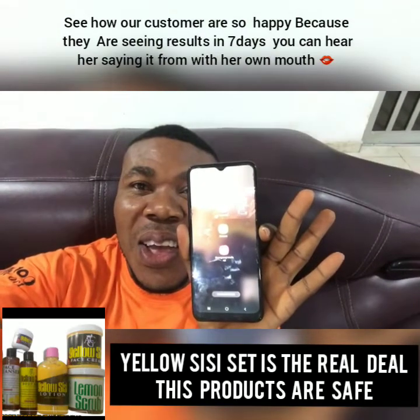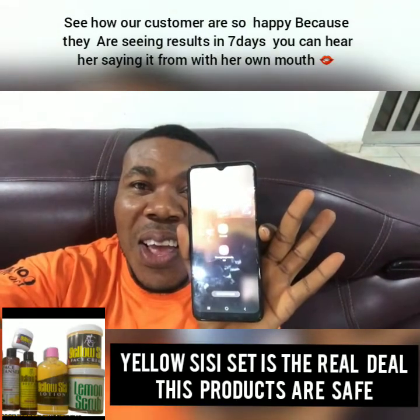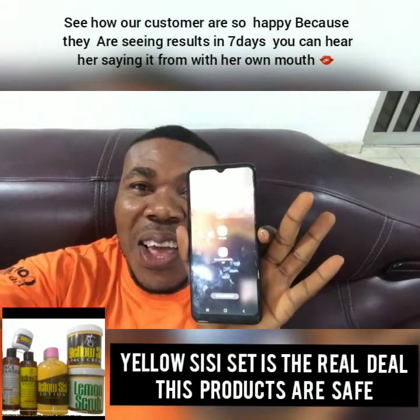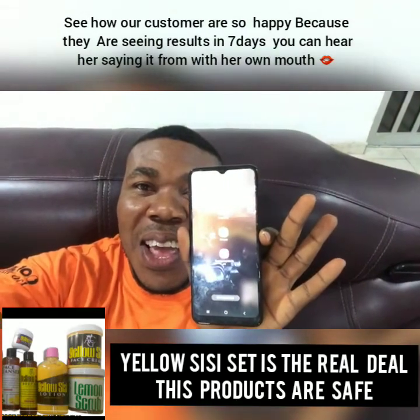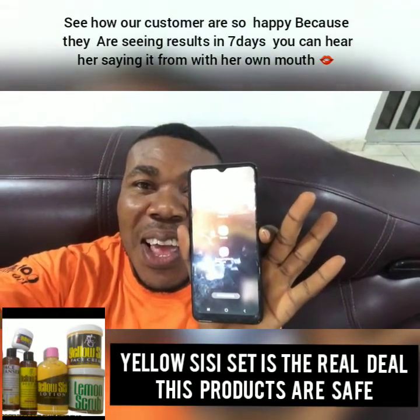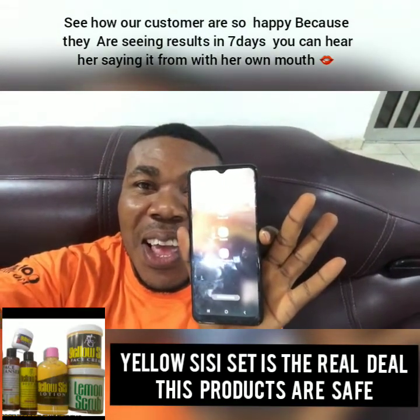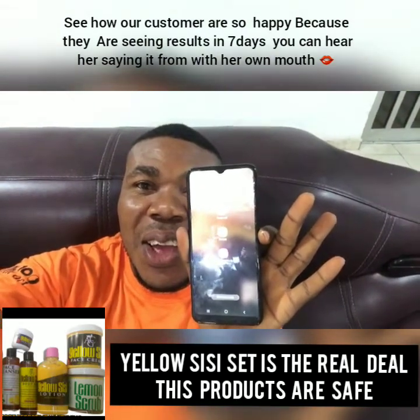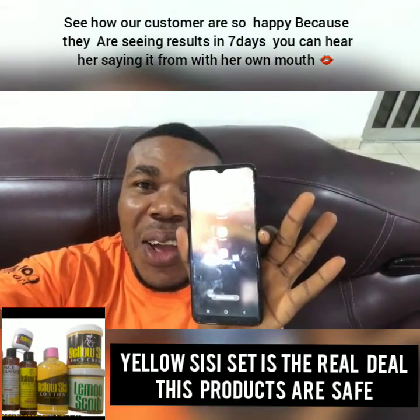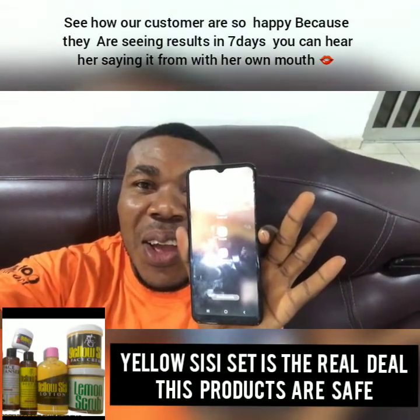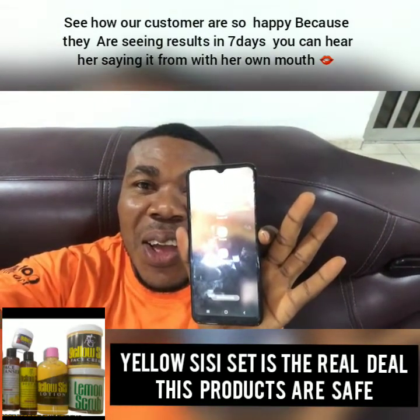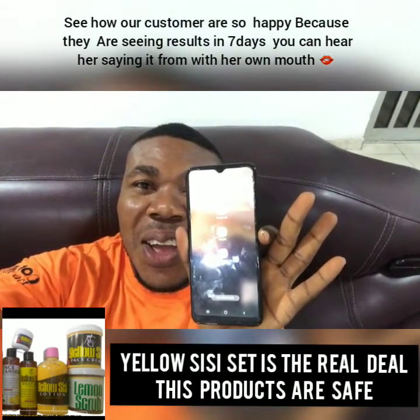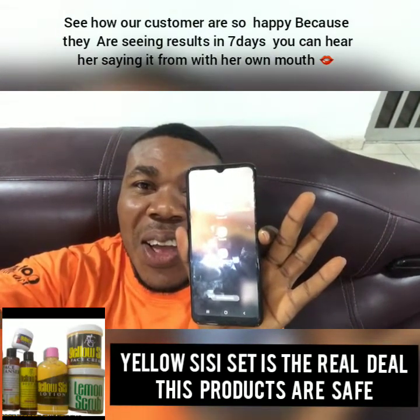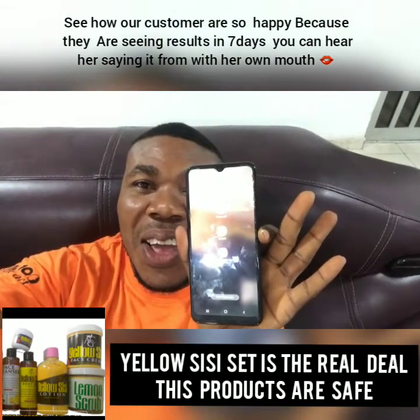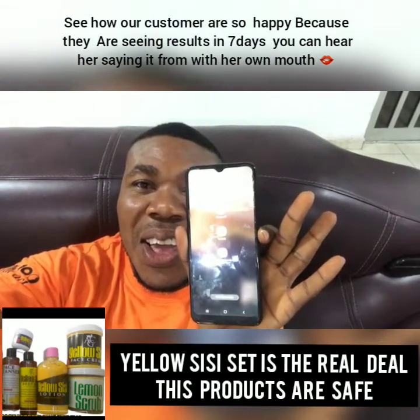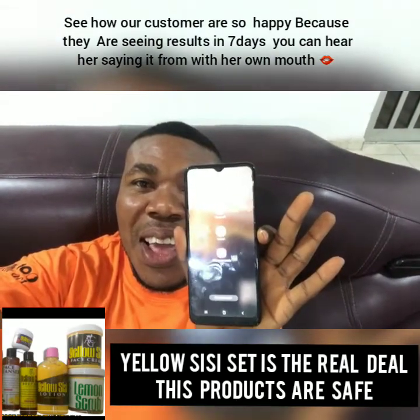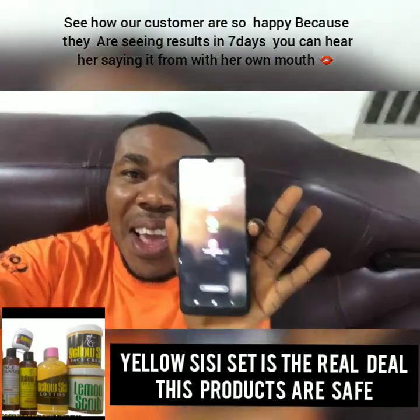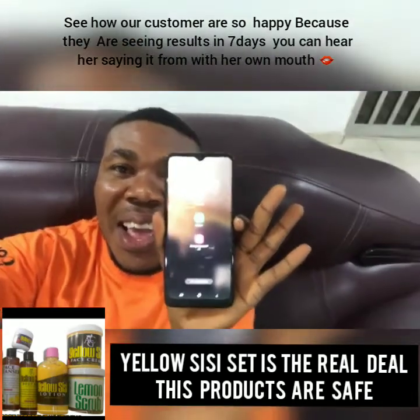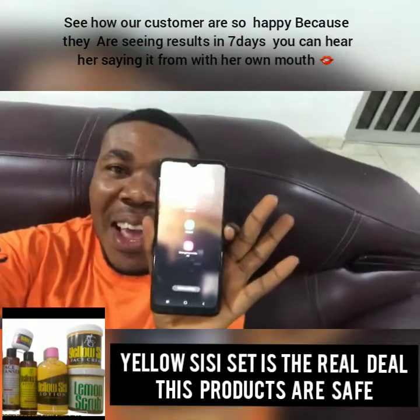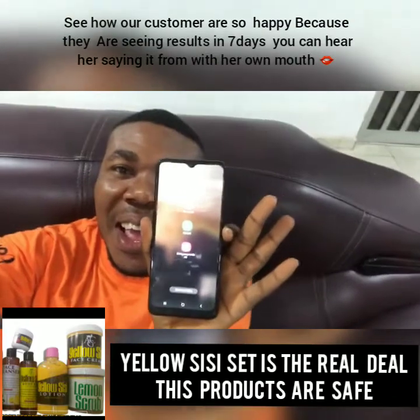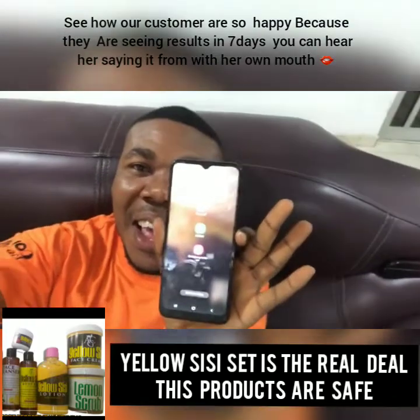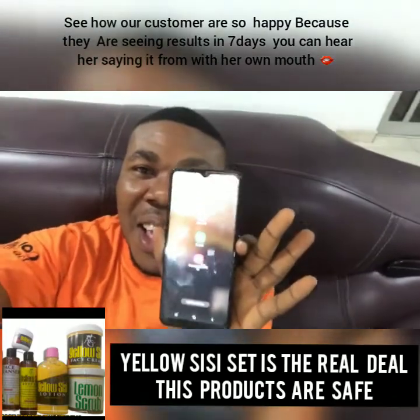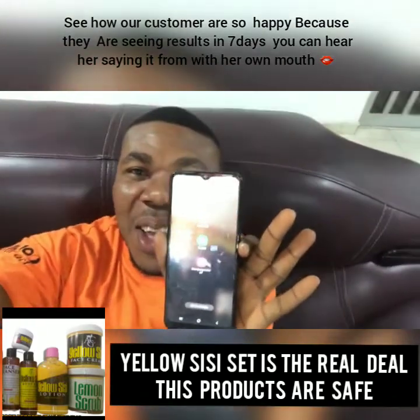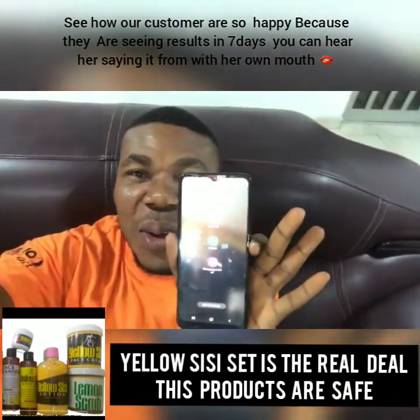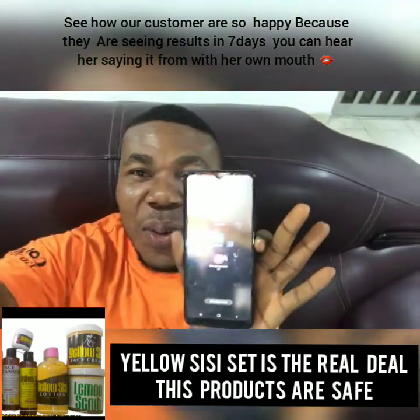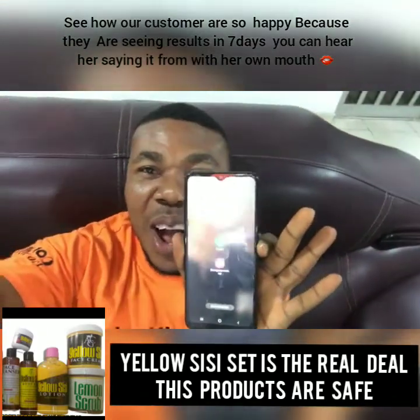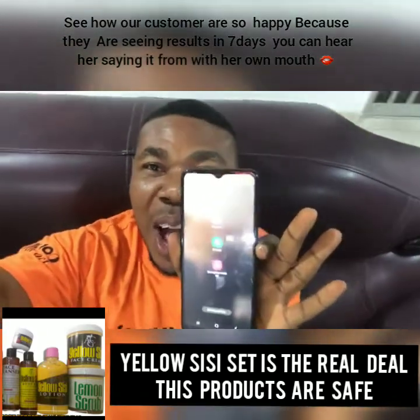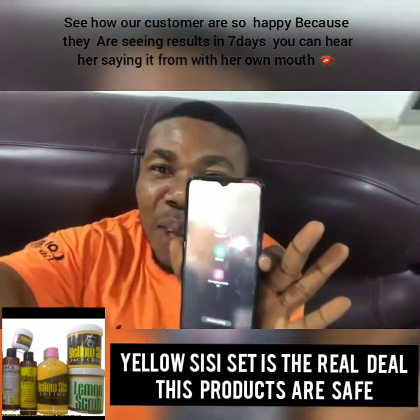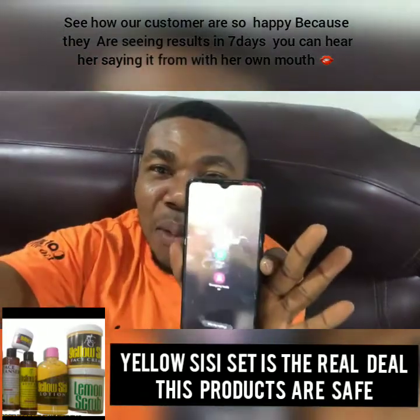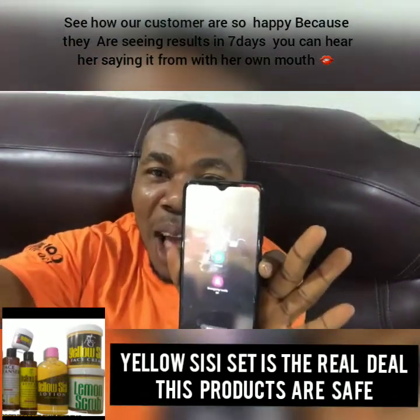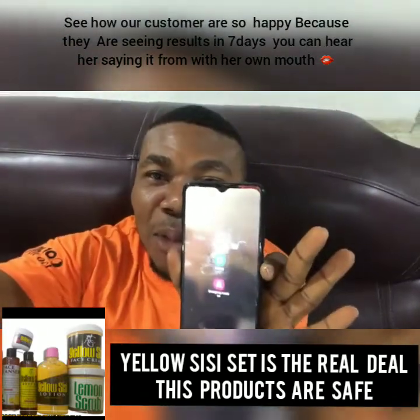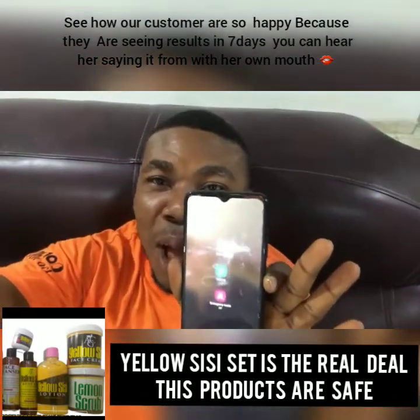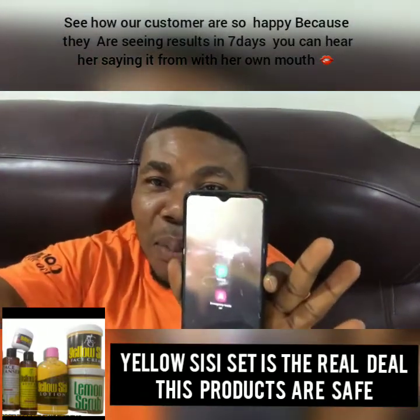And the color is amazing. I've never experienced this color before. Wow, I'm so happy, I'm so happy.